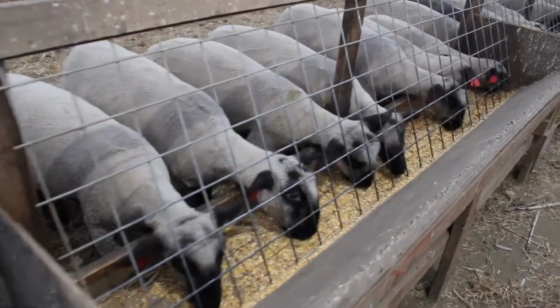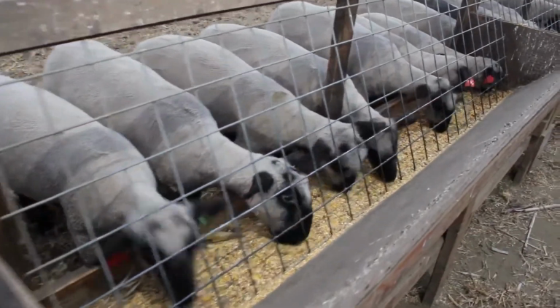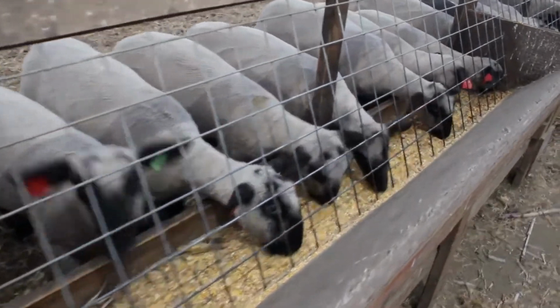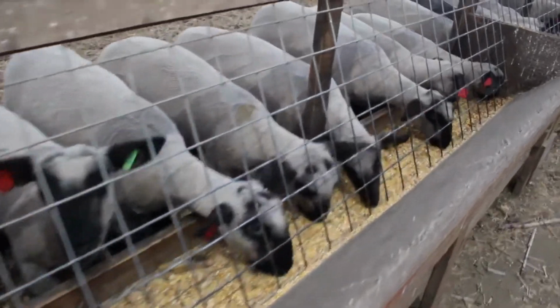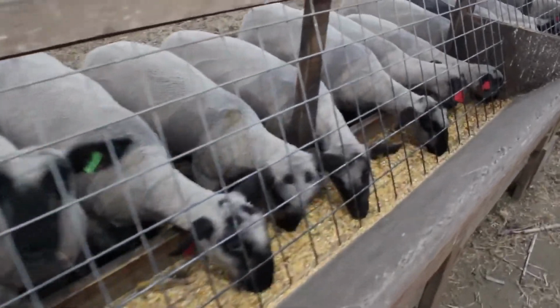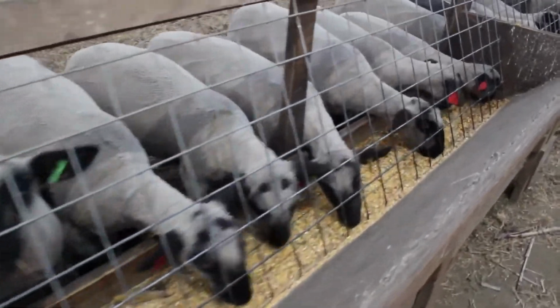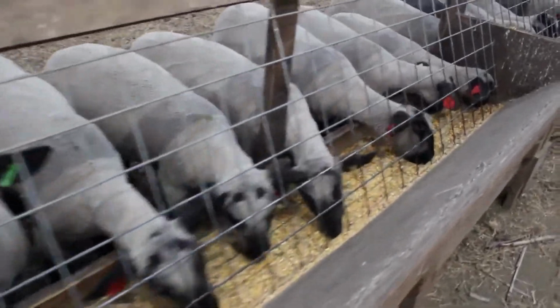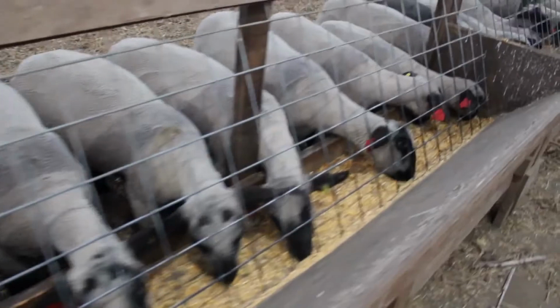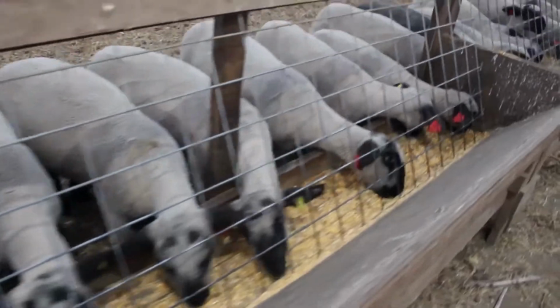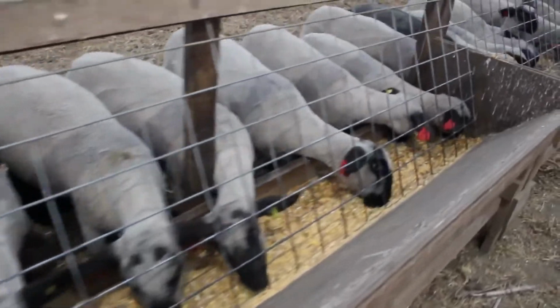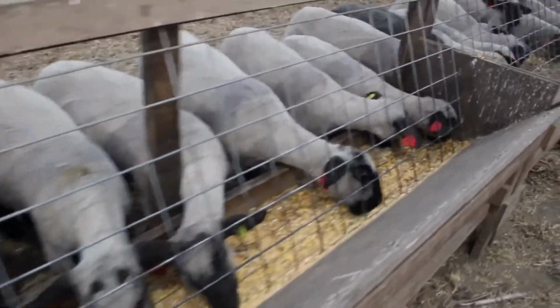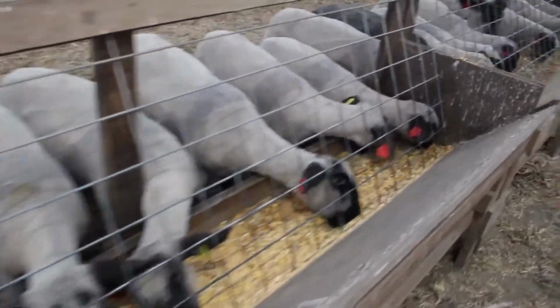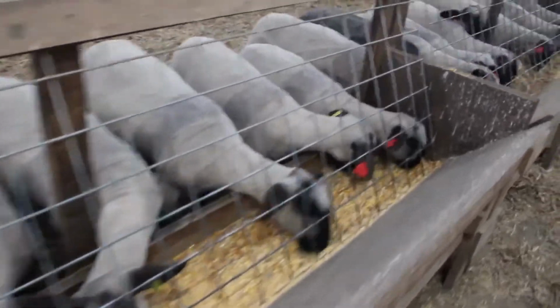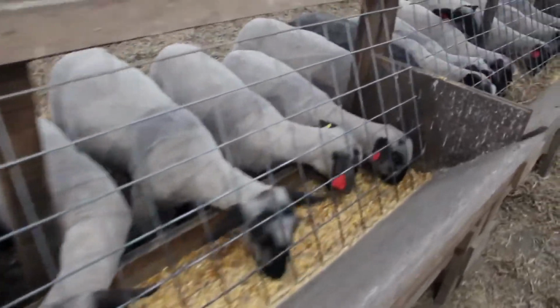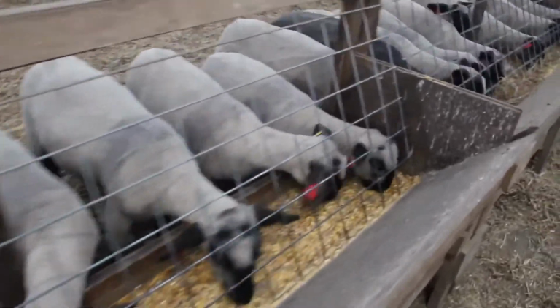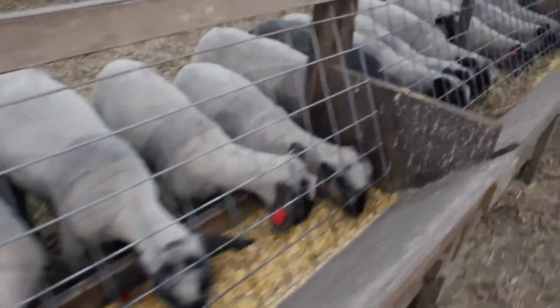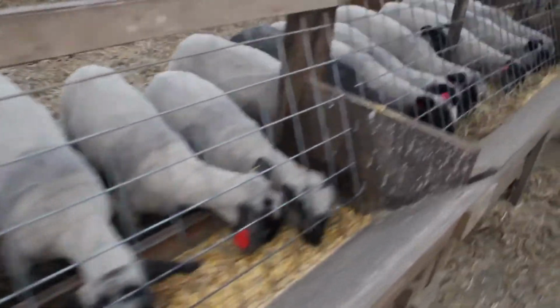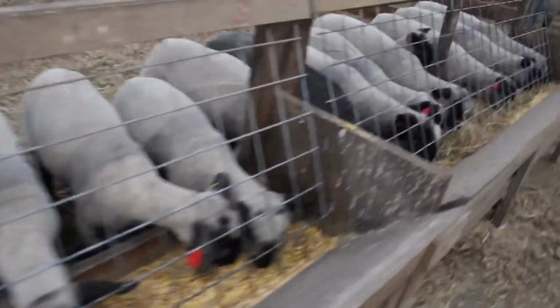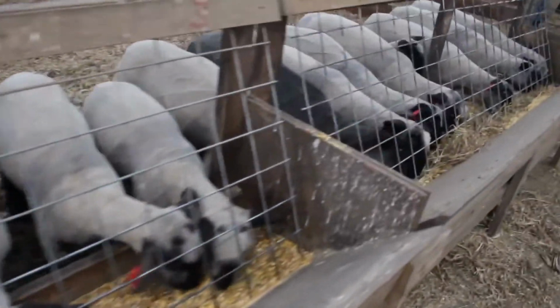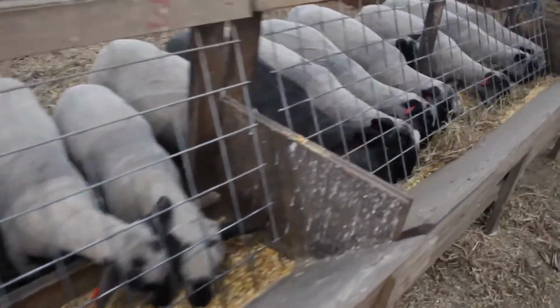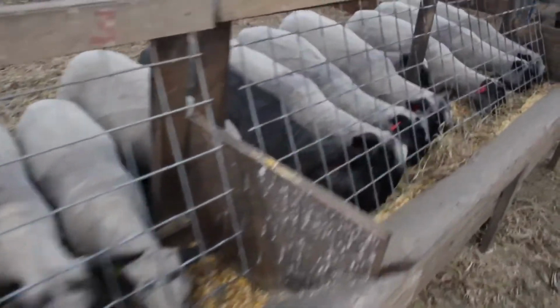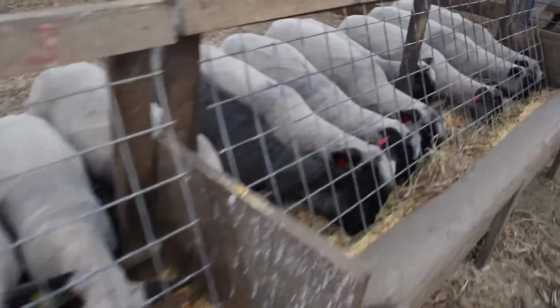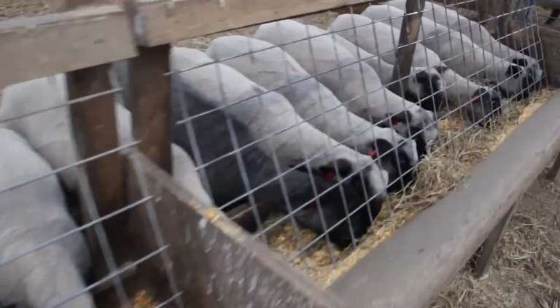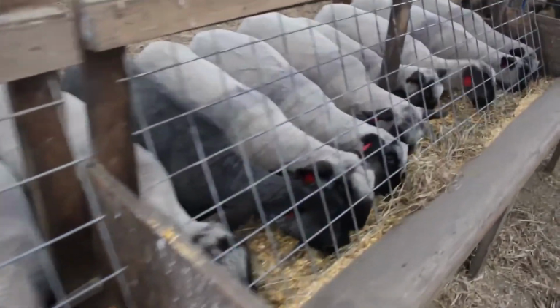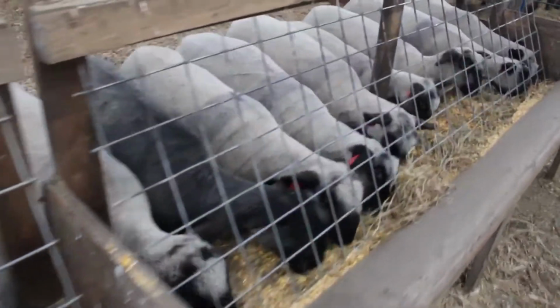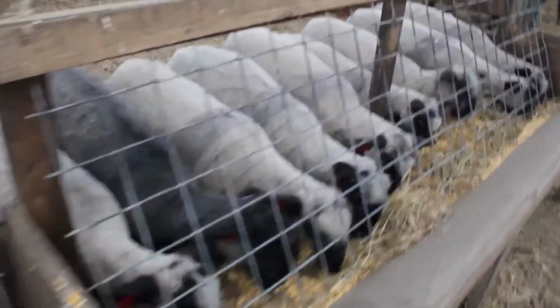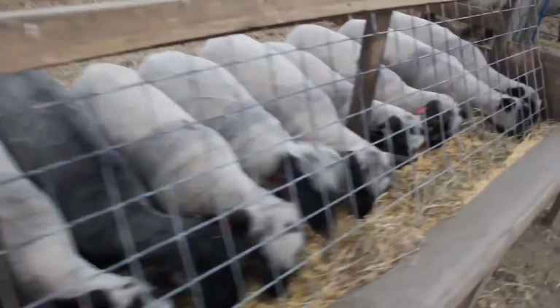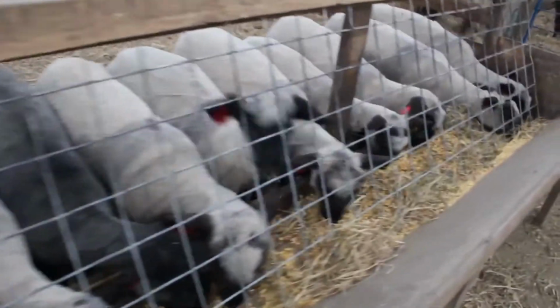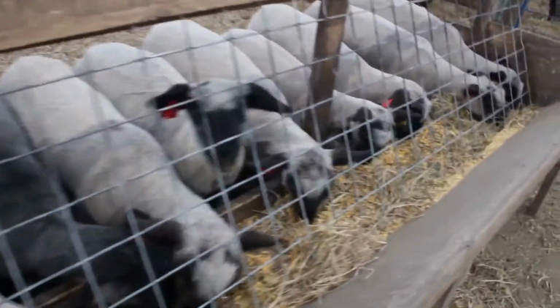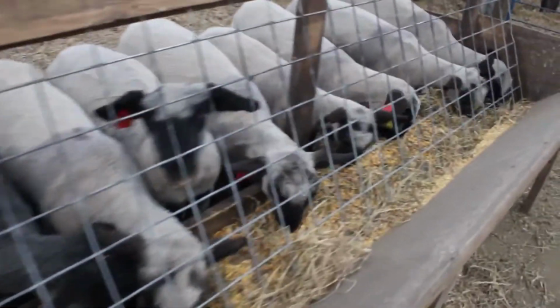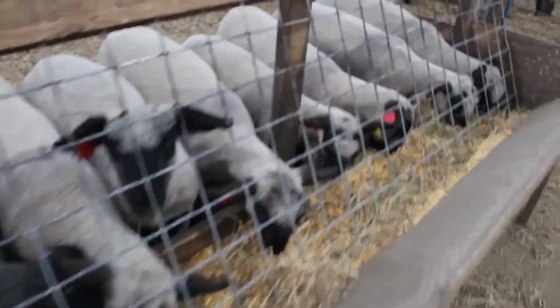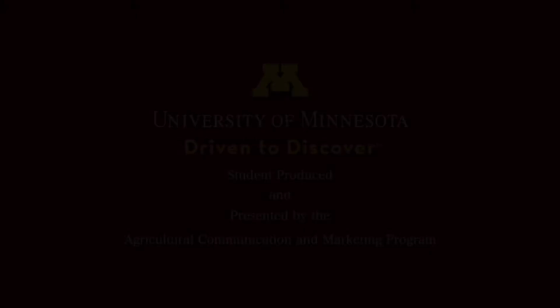Sheep are curious animals who like to be together and flock. Thanks for tuning in to learn about our farm!